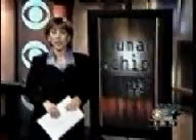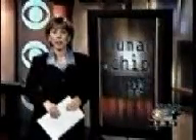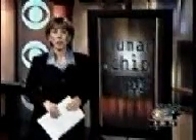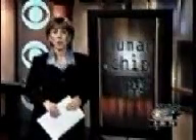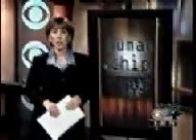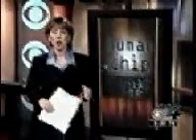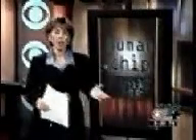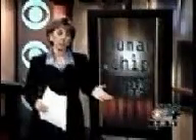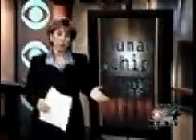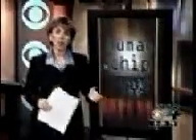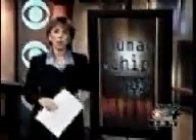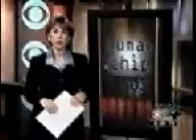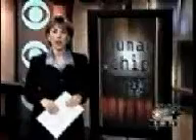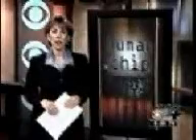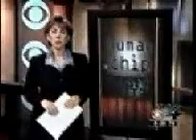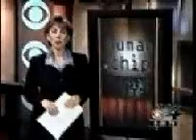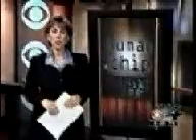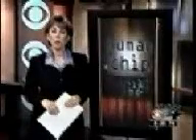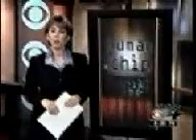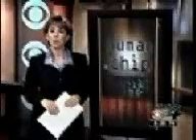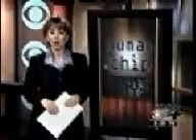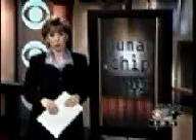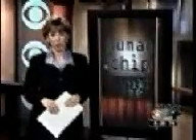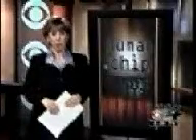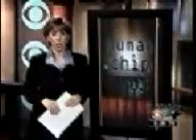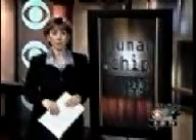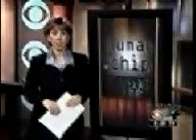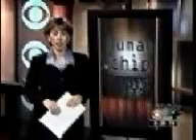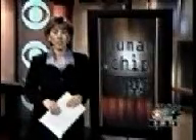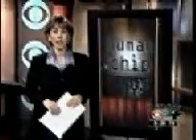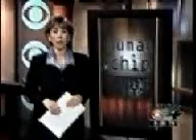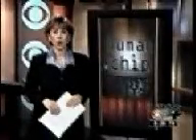The expected cost? A couple hundred dollars, plus a monthly monitoring fee. Ileana Barella, CBS 4 News.